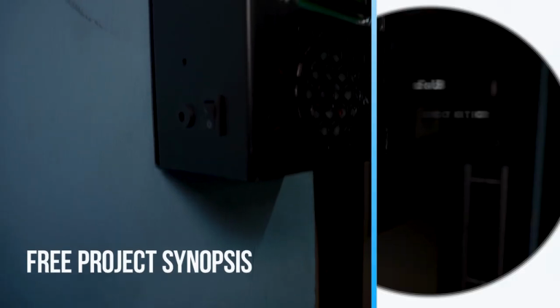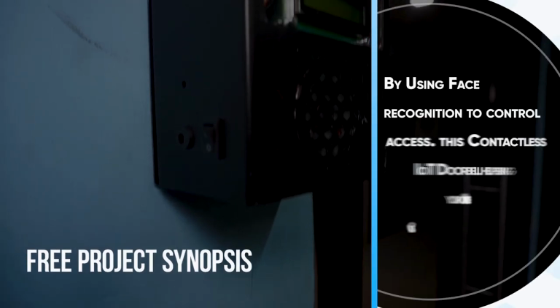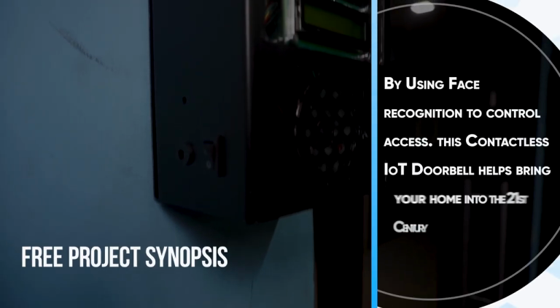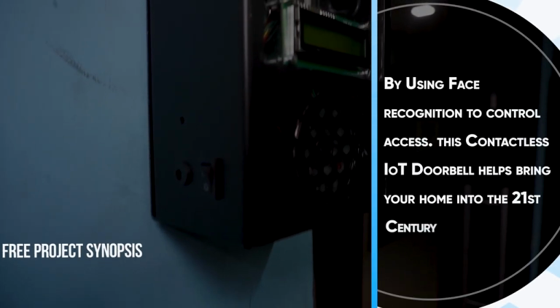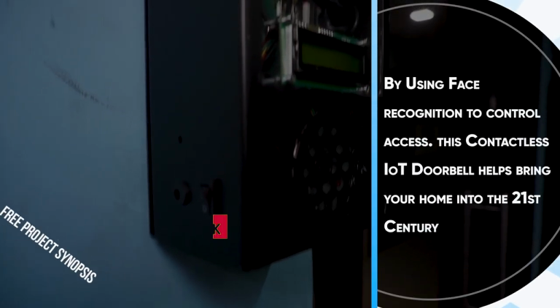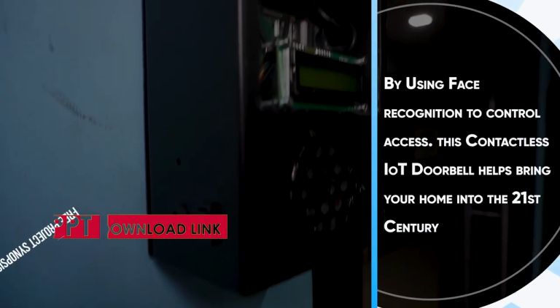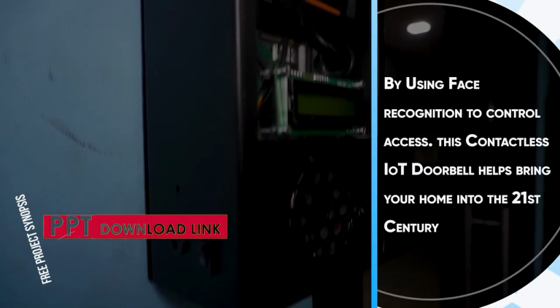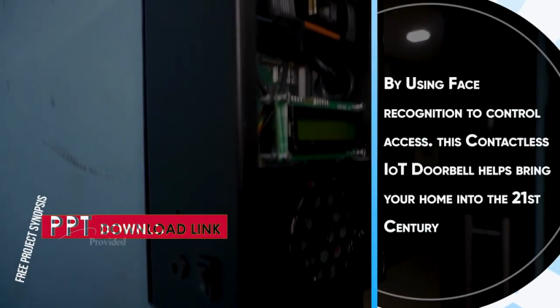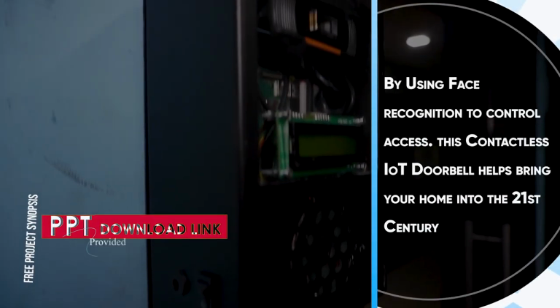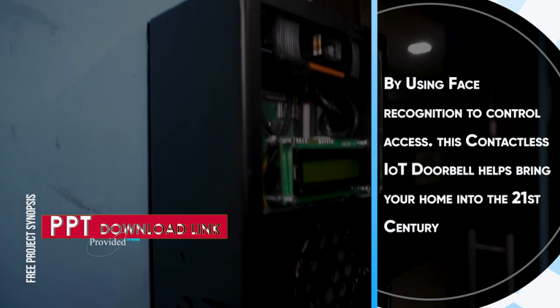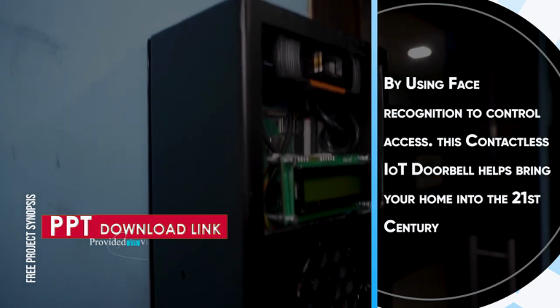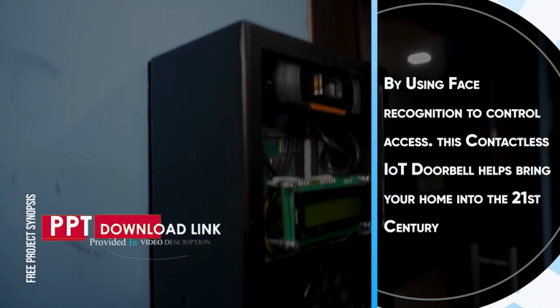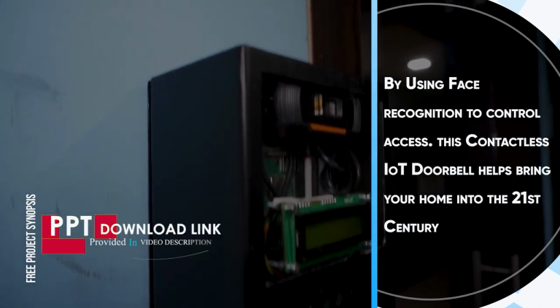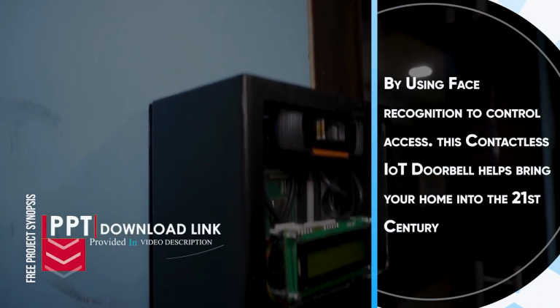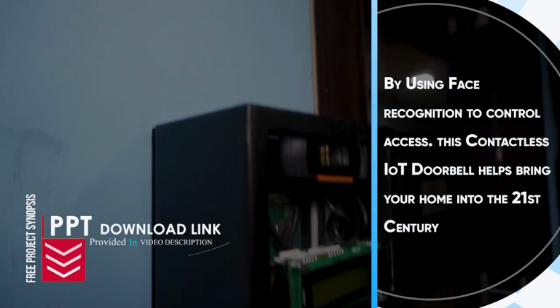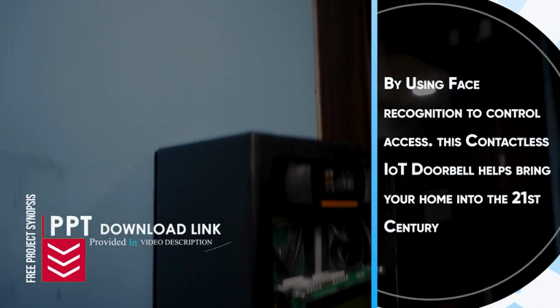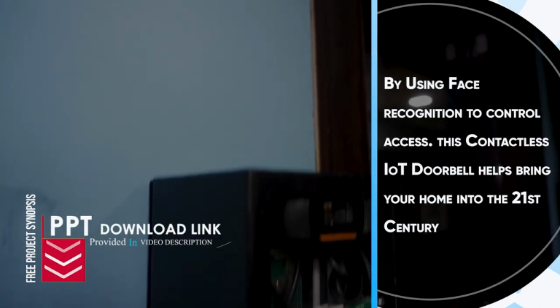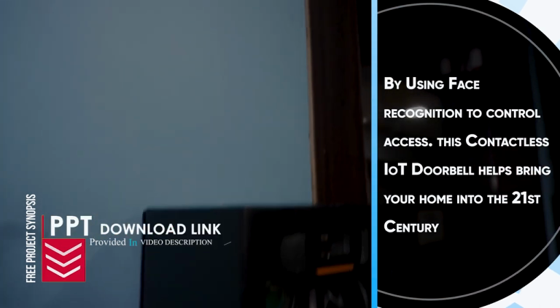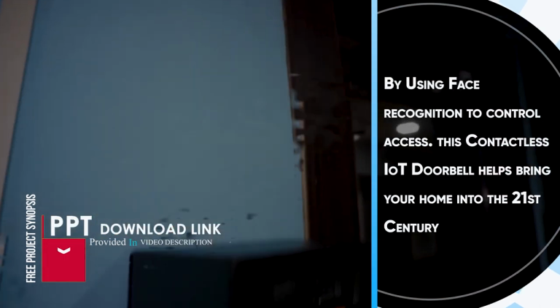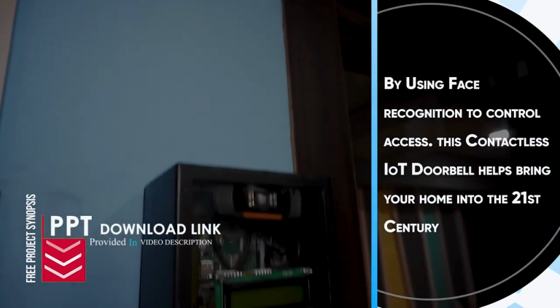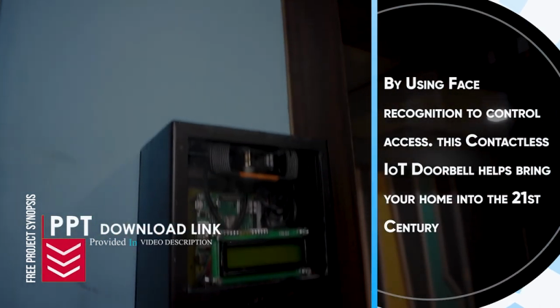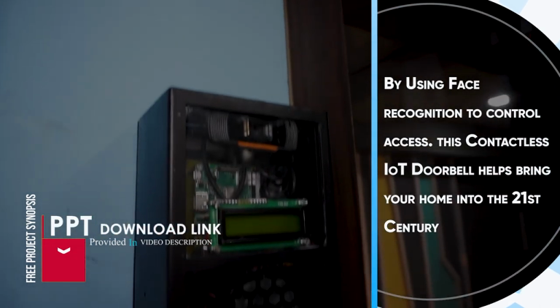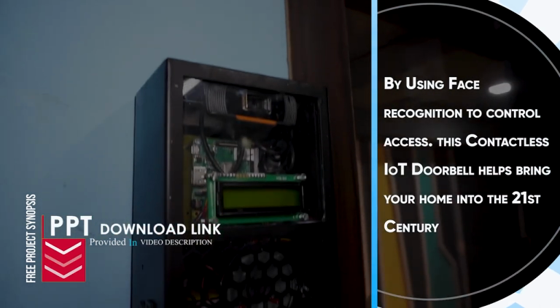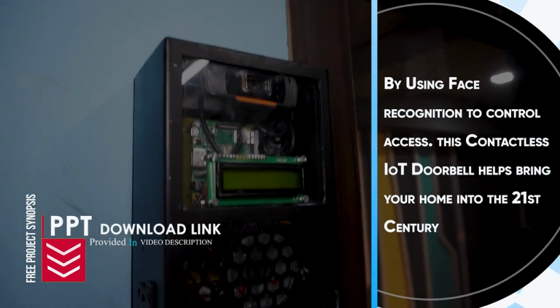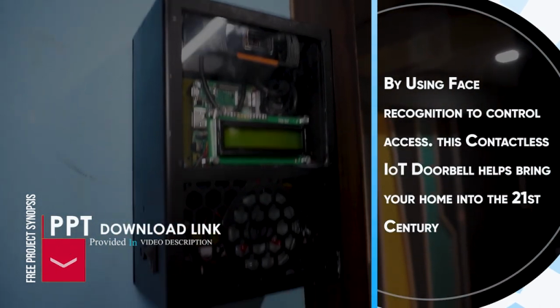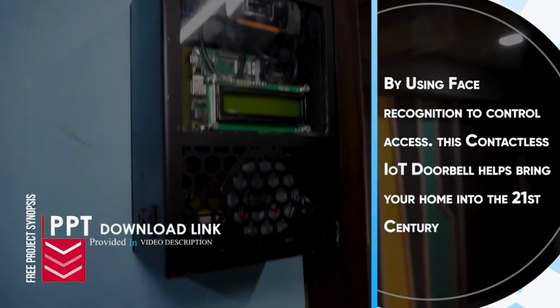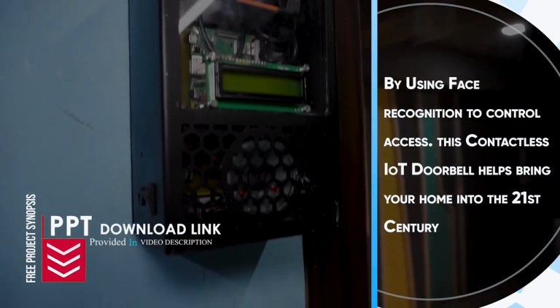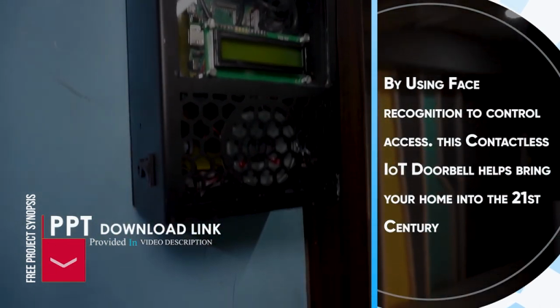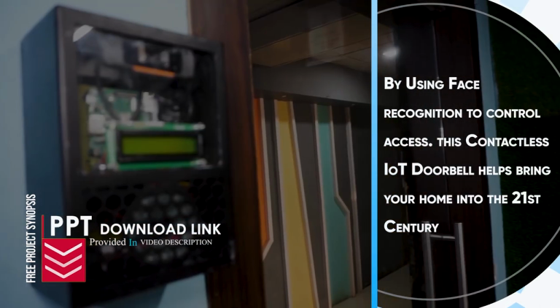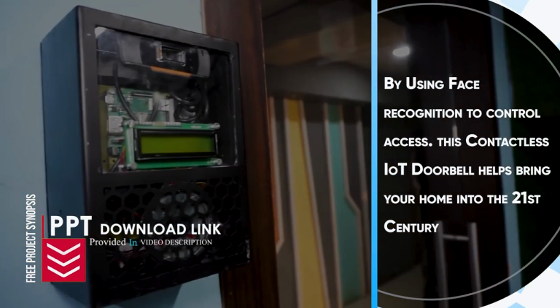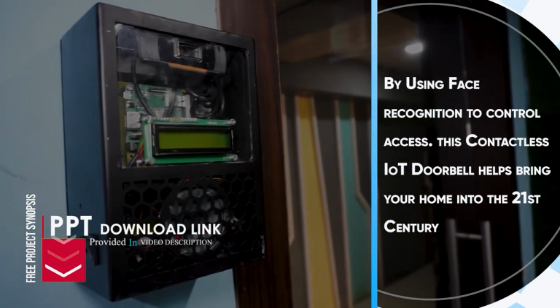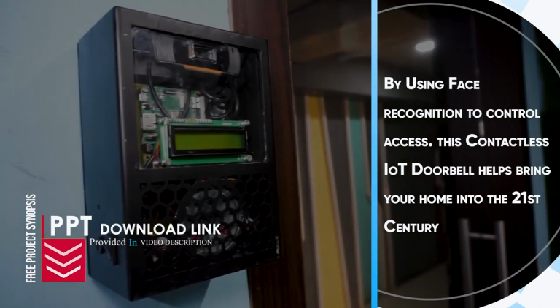By using face recognition to control access, this contactless IoT doorbell helps bring your home into the 21st century.